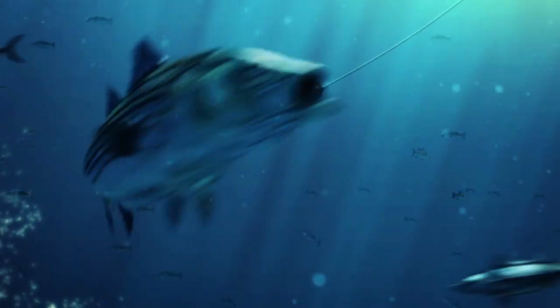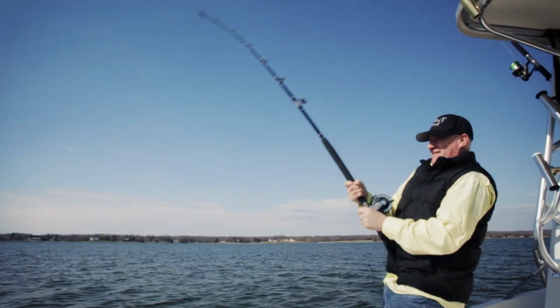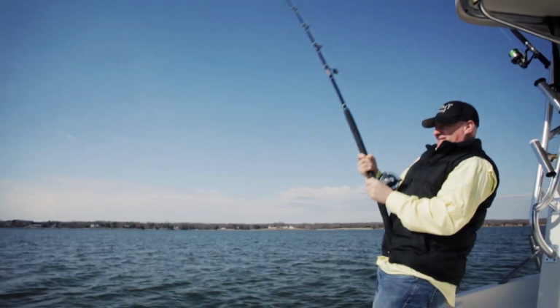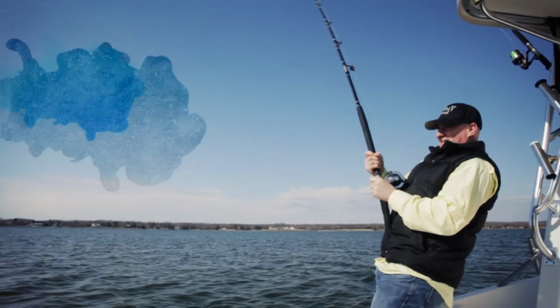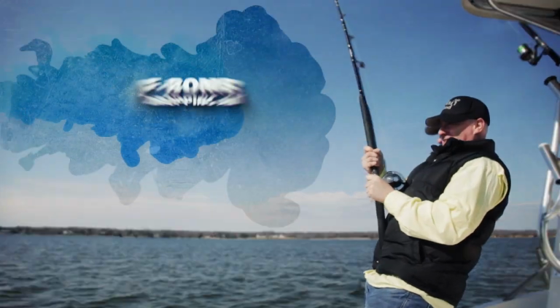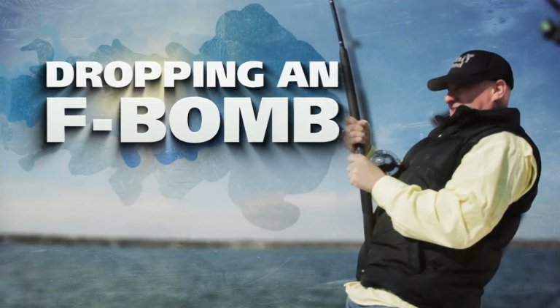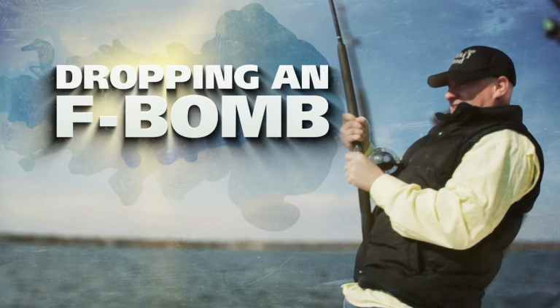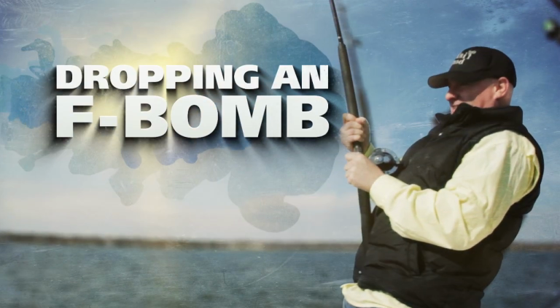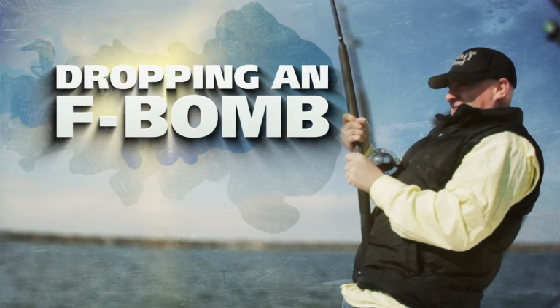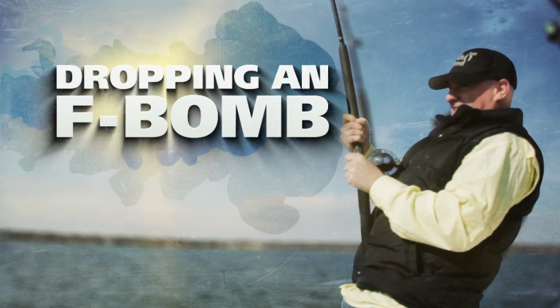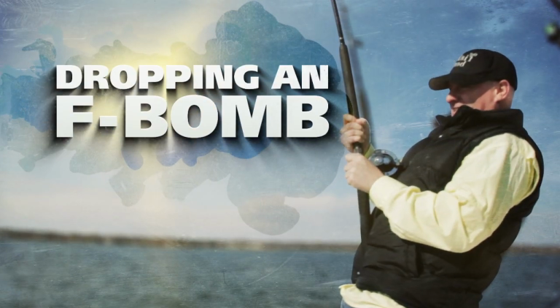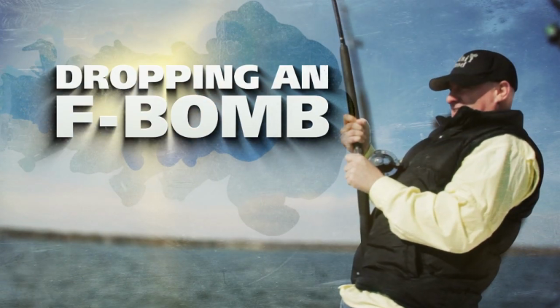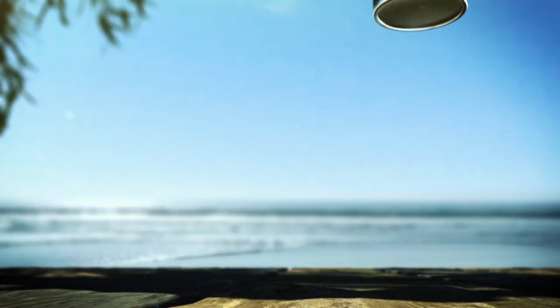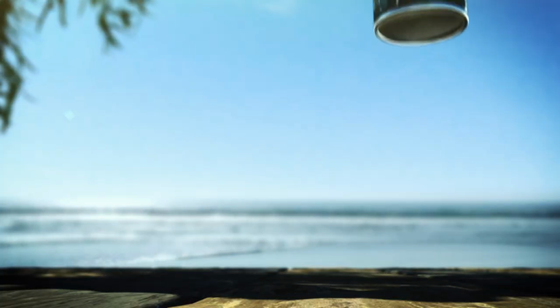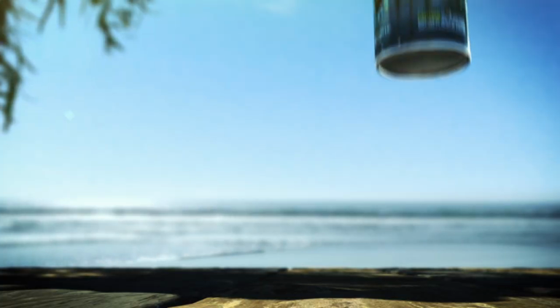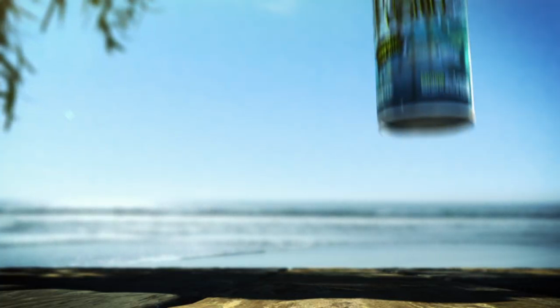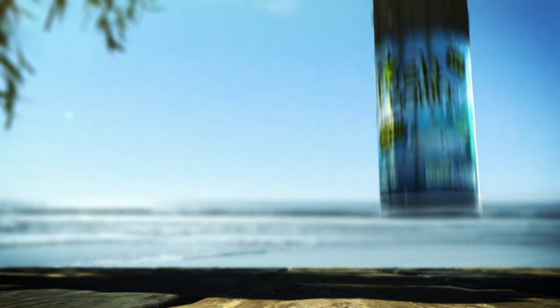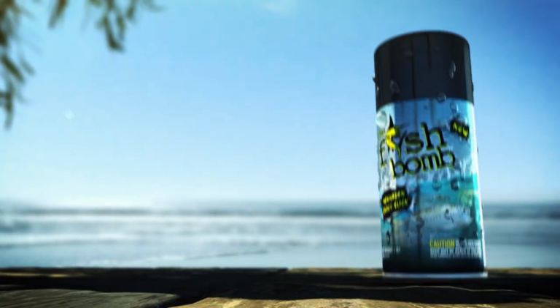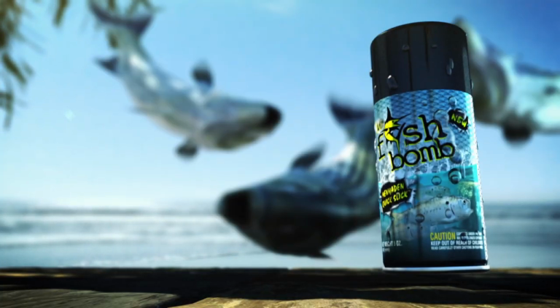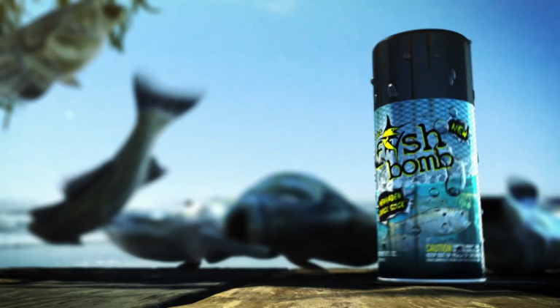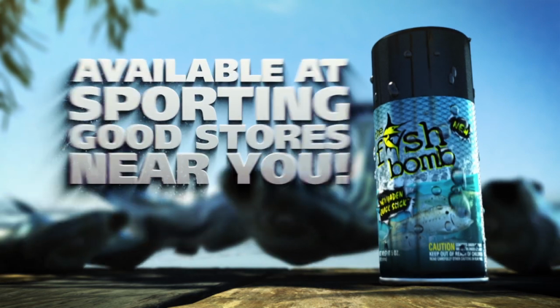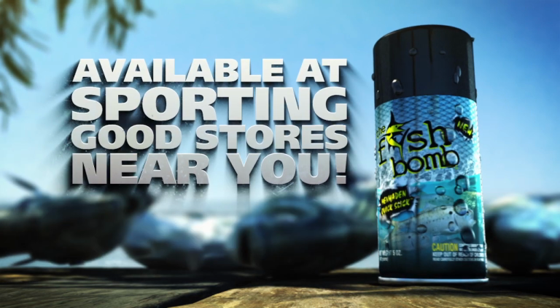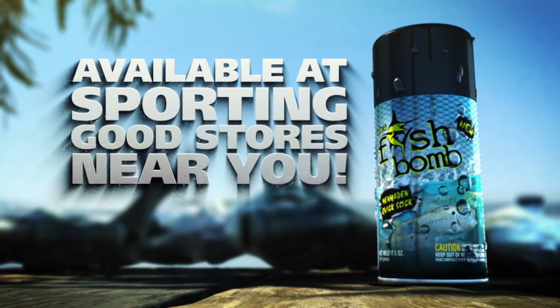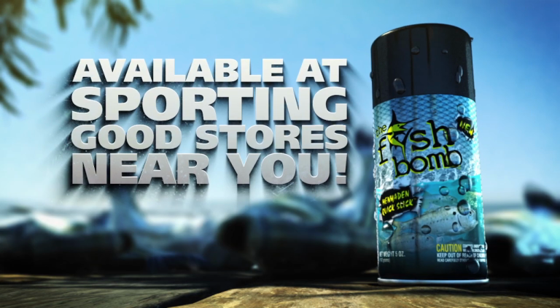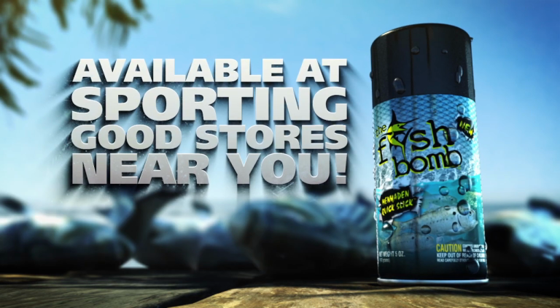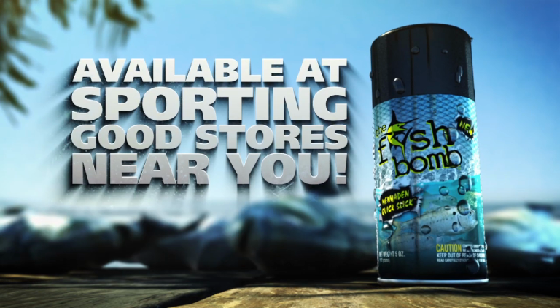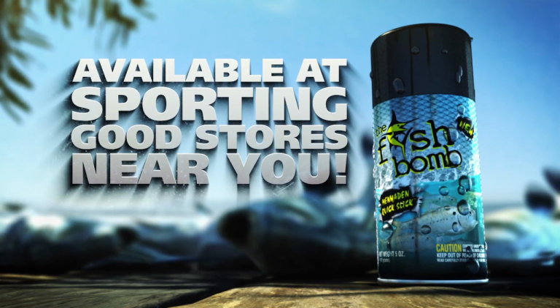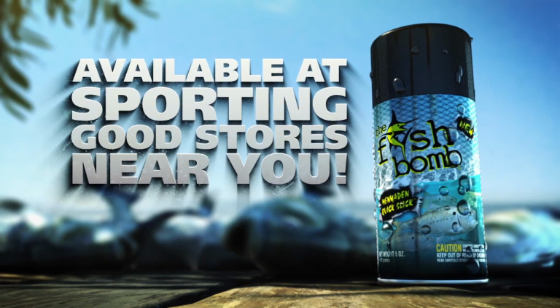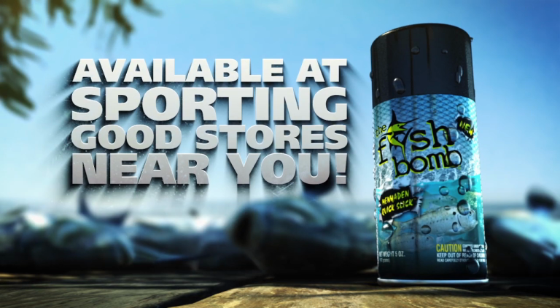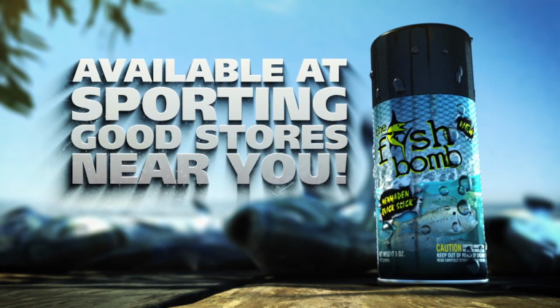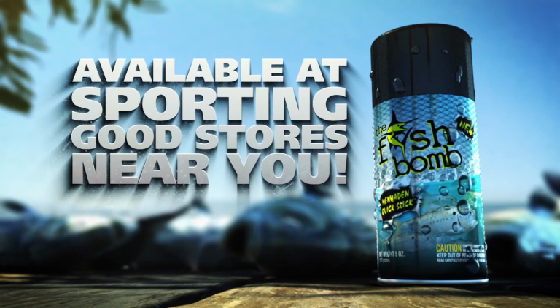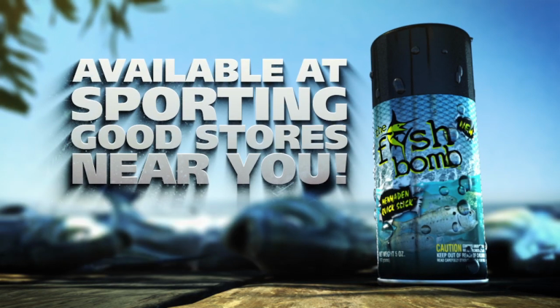It's as easy as dropping an F-Bomb. New Fish Bomb, available at sporting goods stores near you.